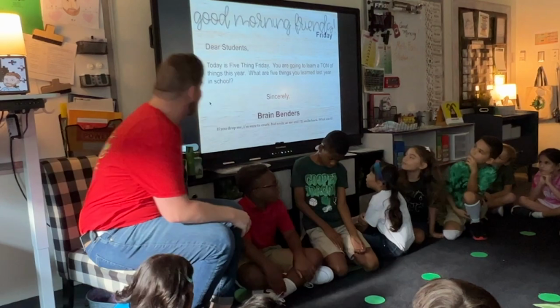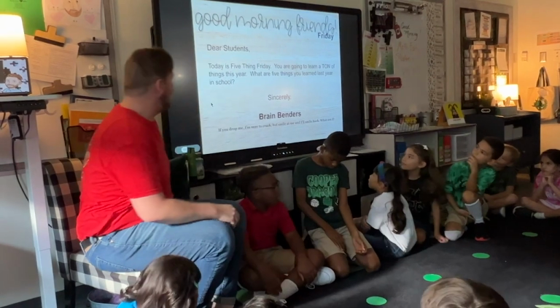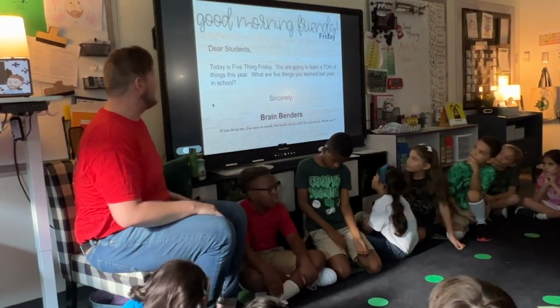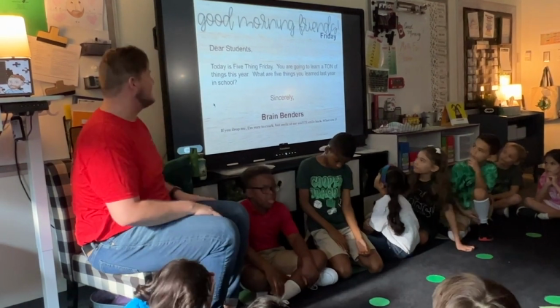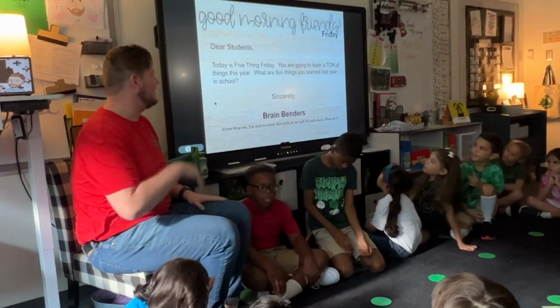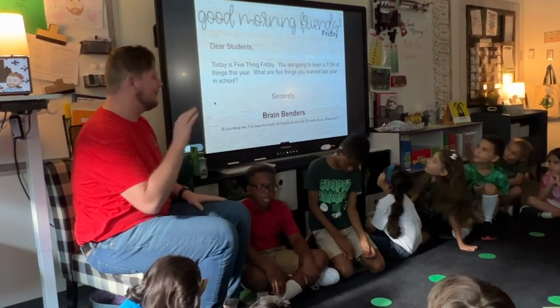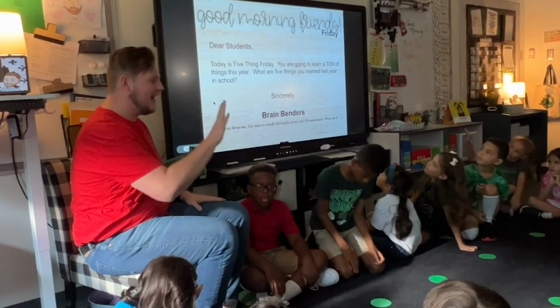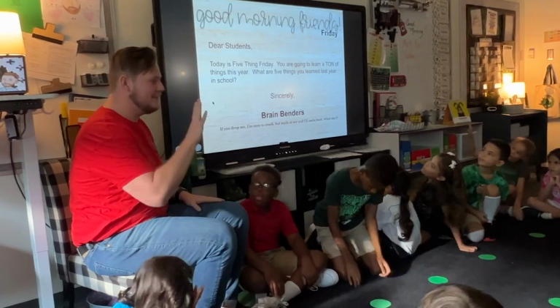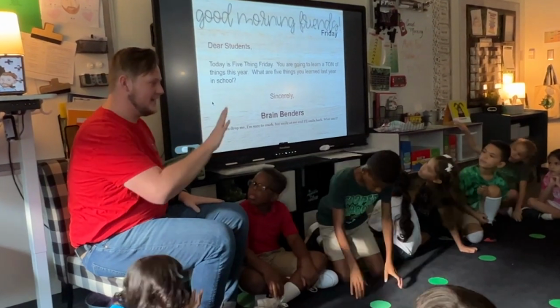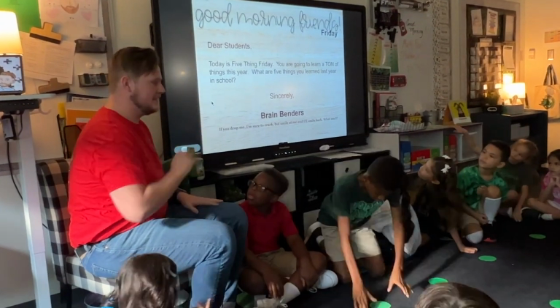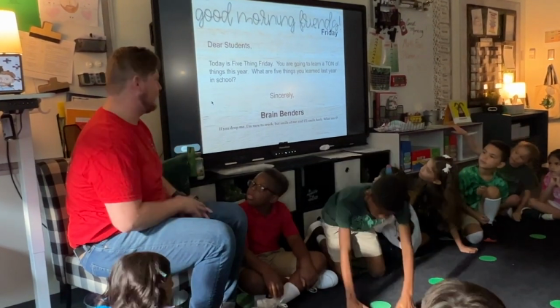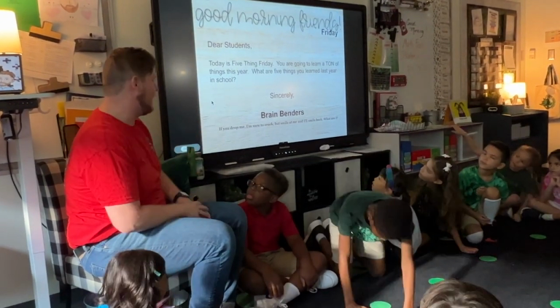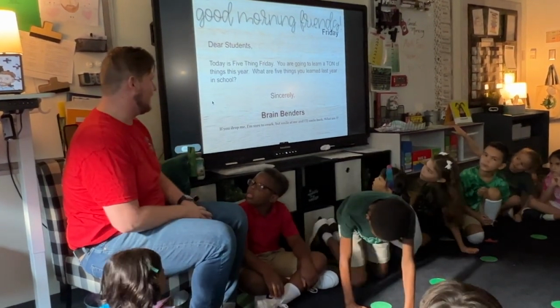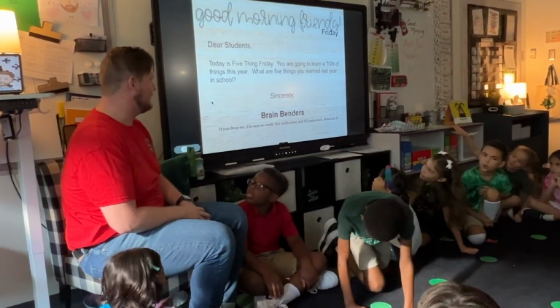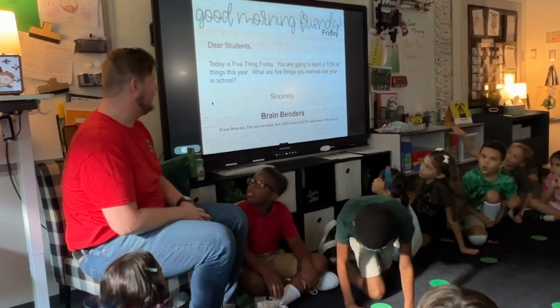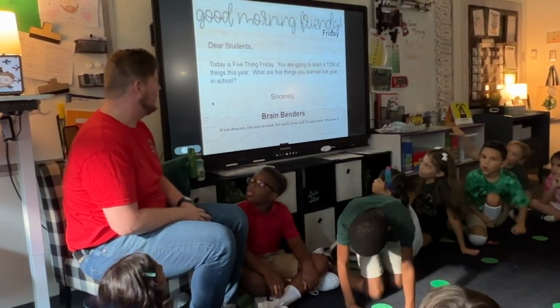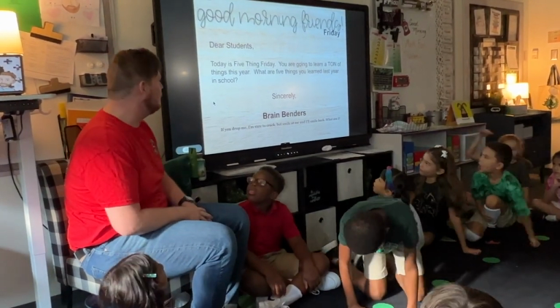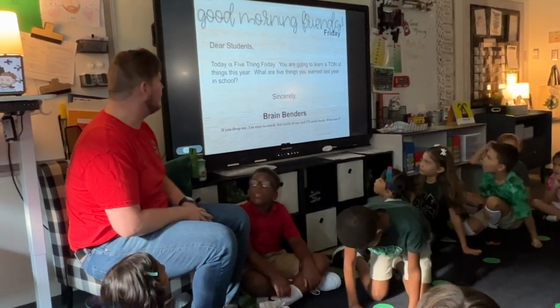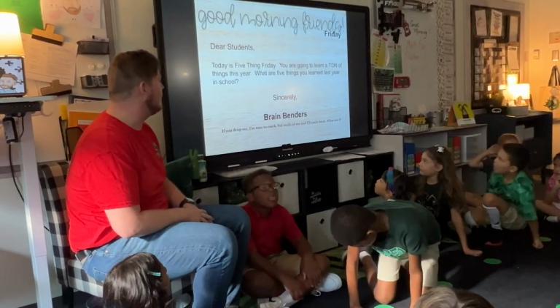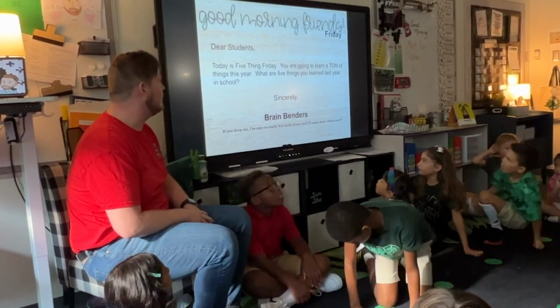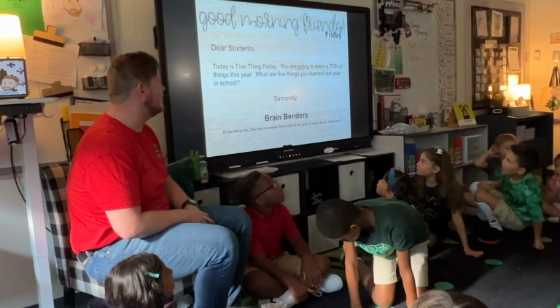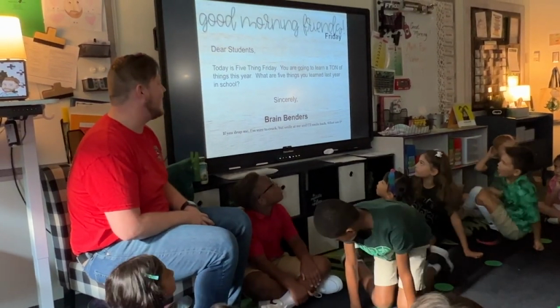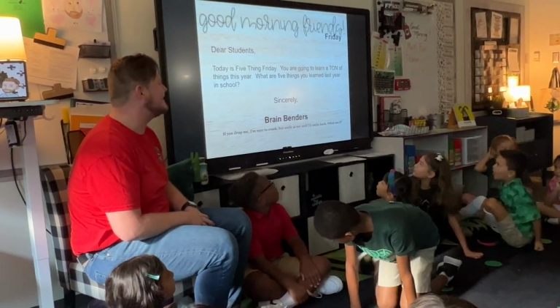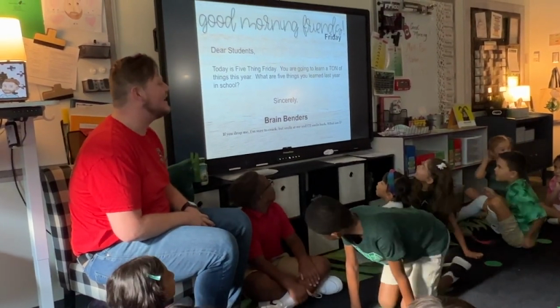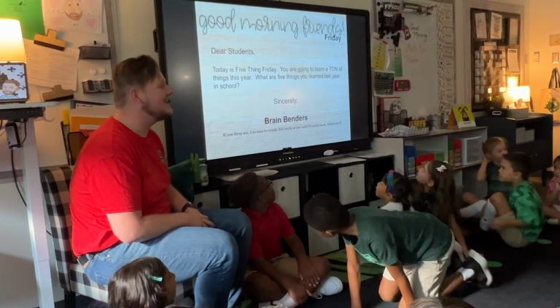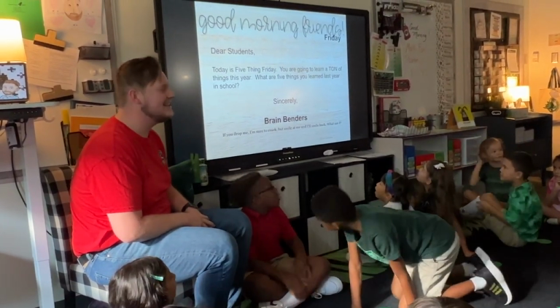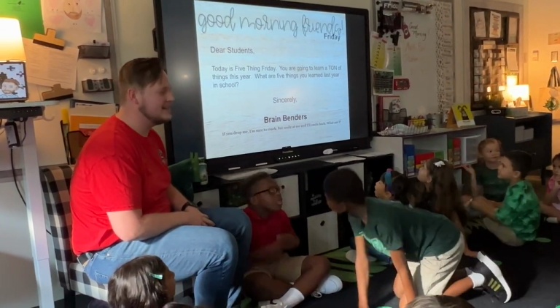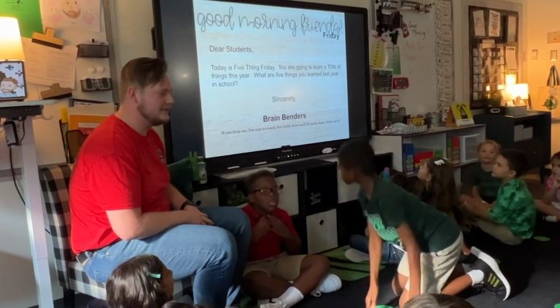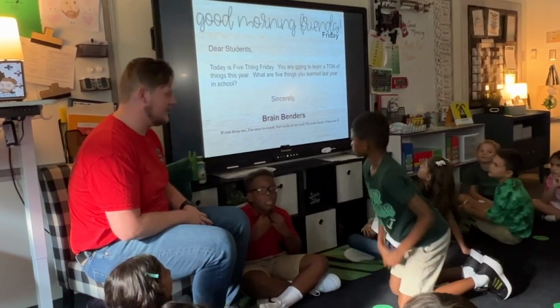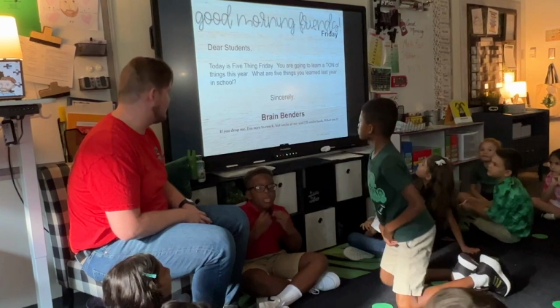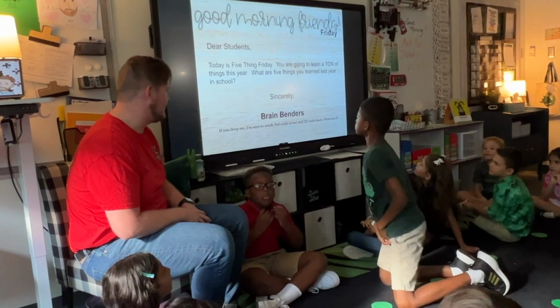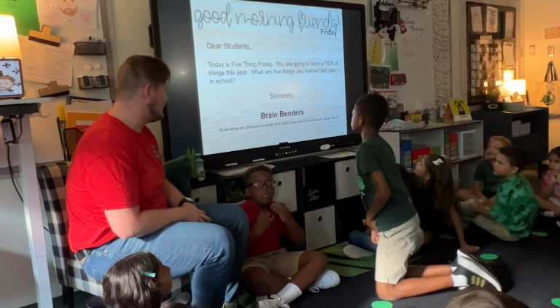Today is Five Things Friday. You are going to learn a ton of things this year.